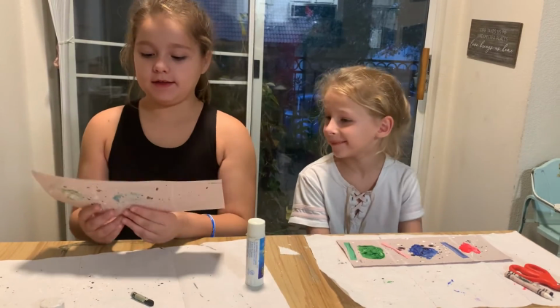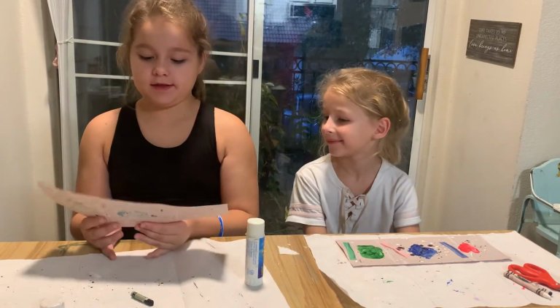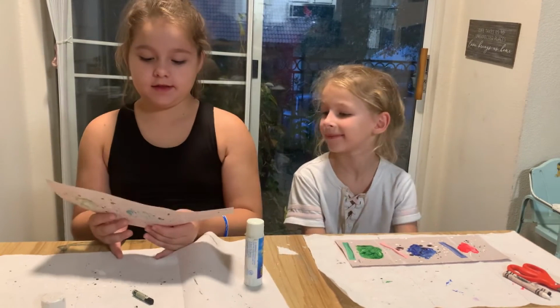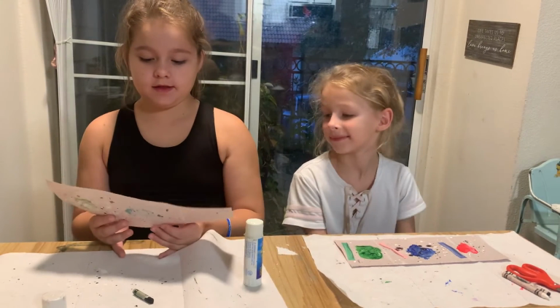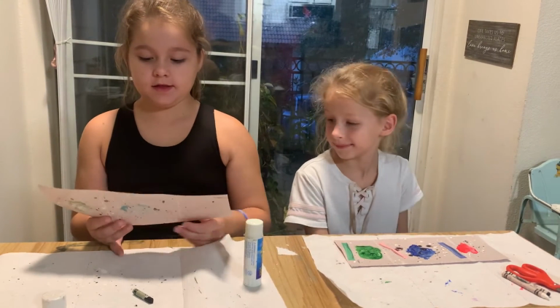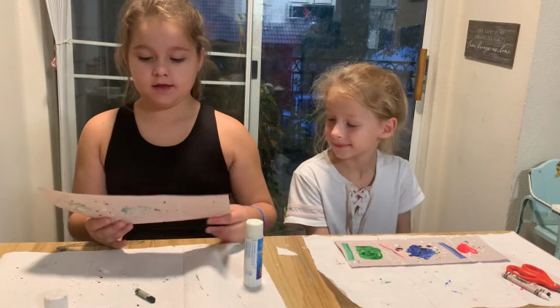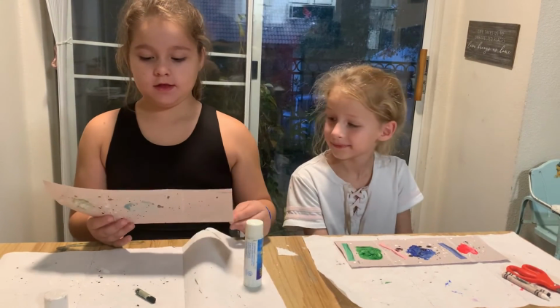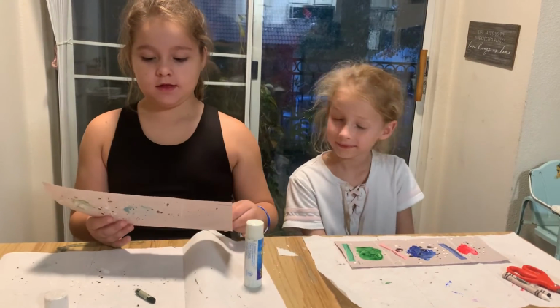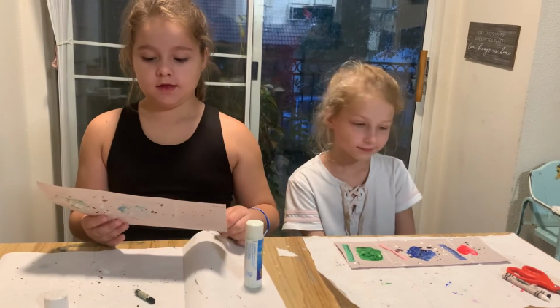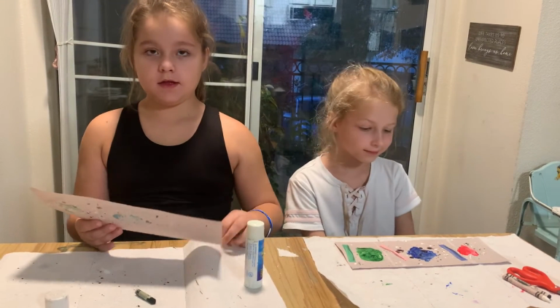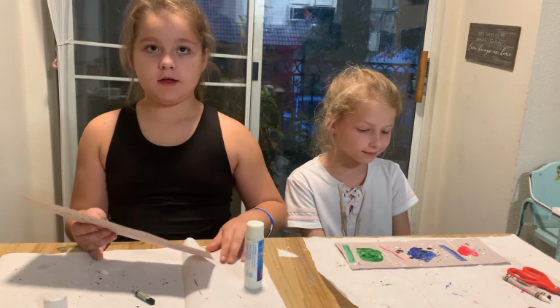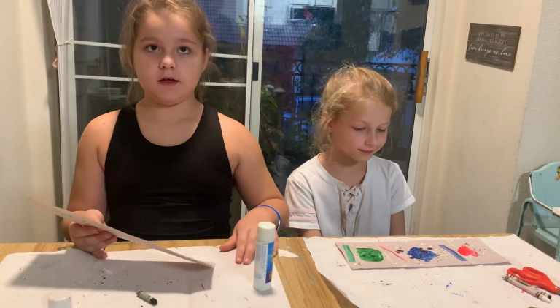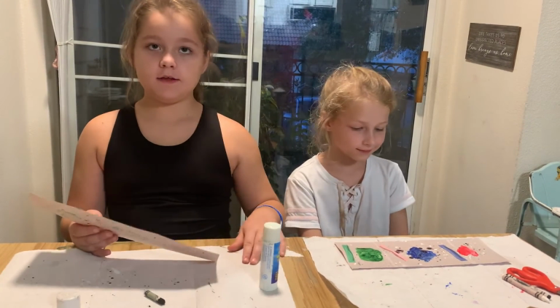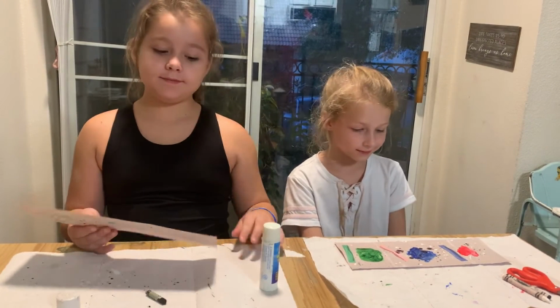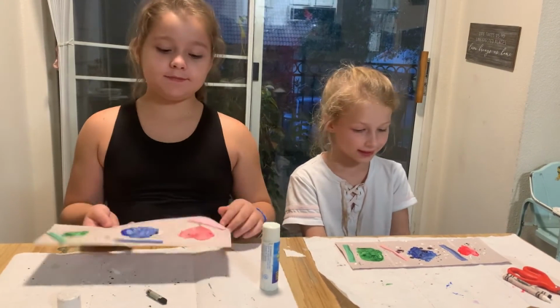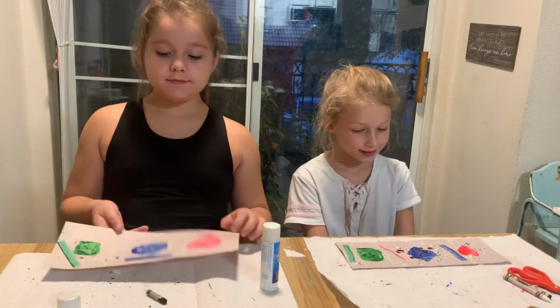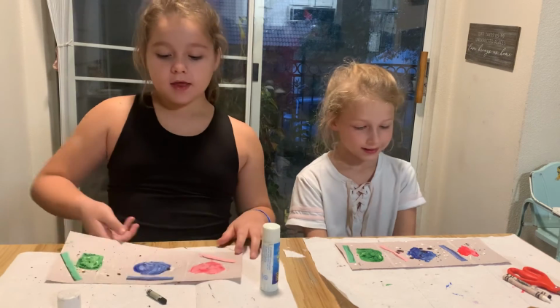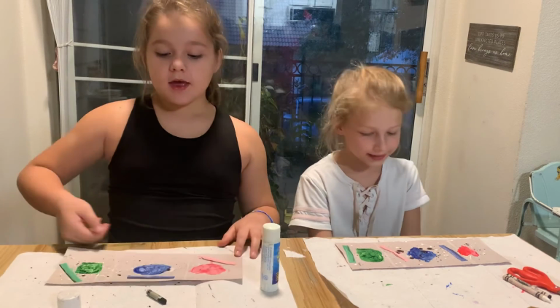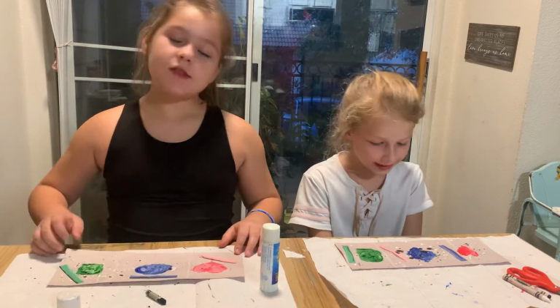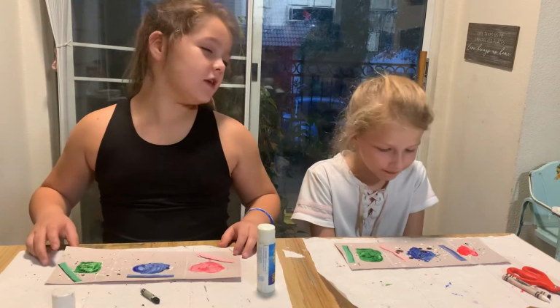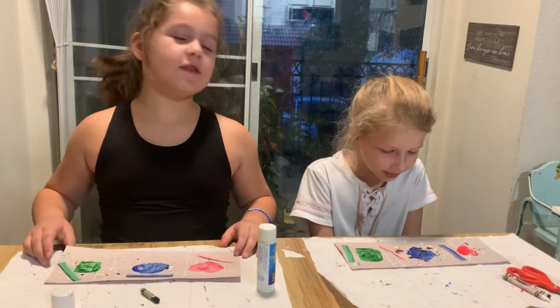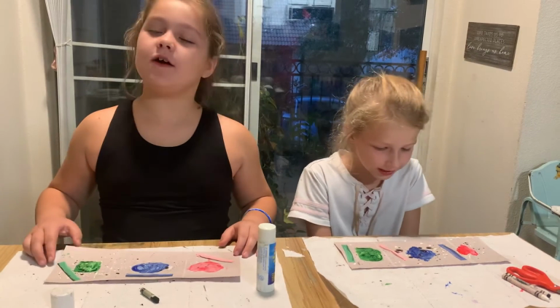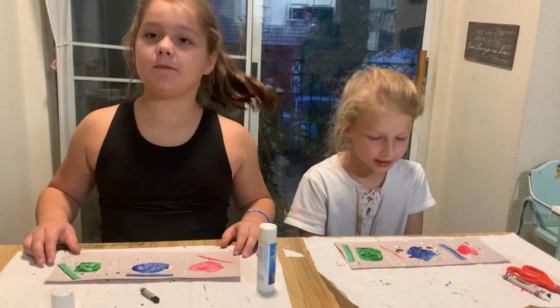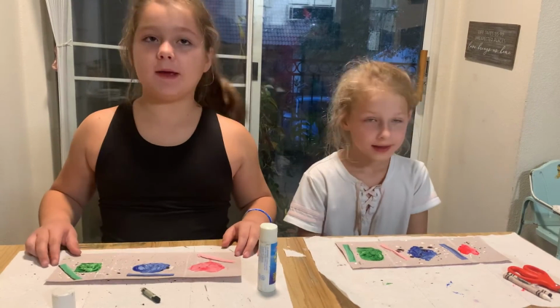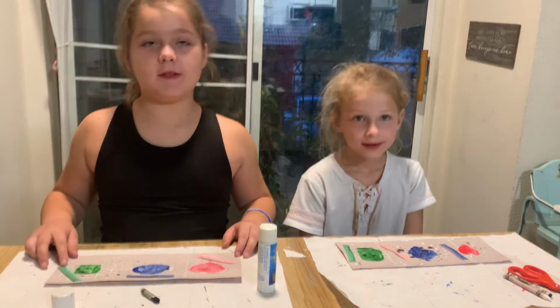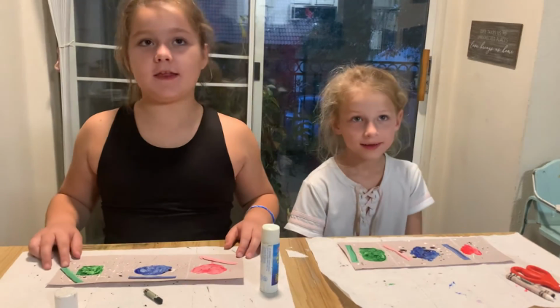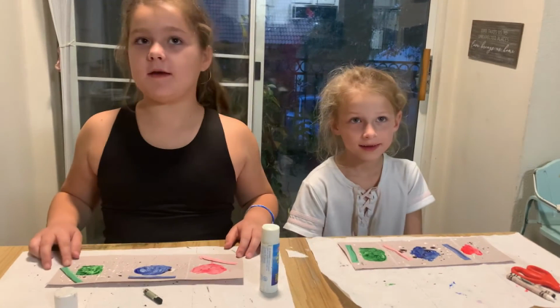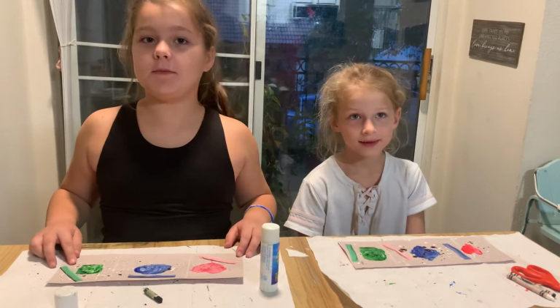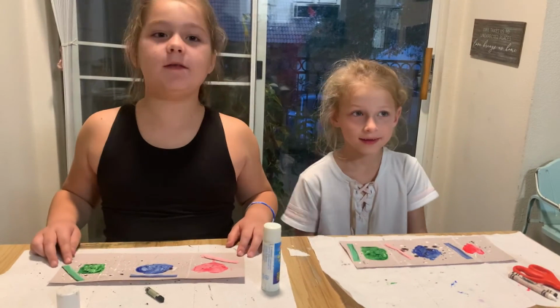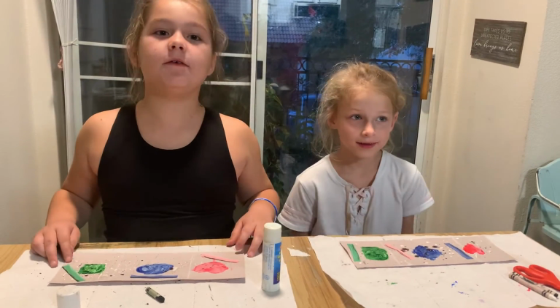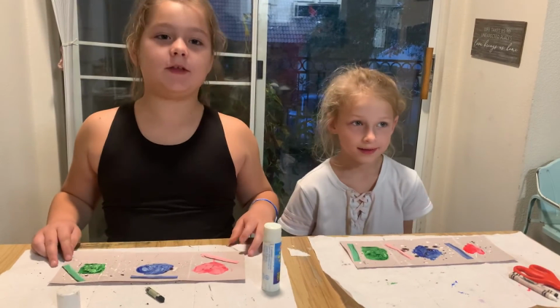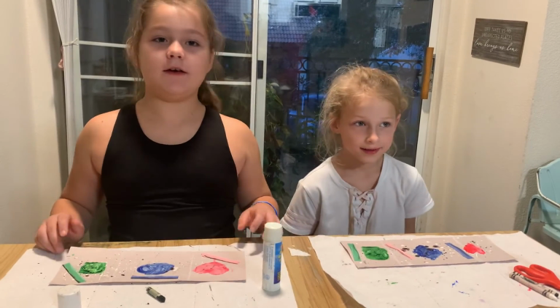Good job! They look beautiful. See you soon — maybe next time we make our videos.